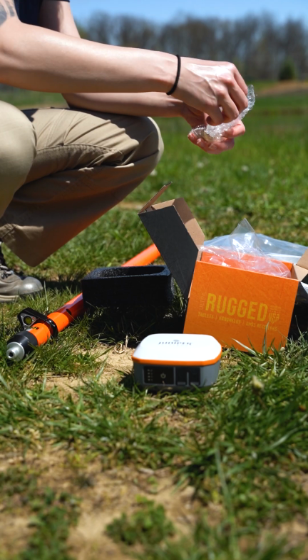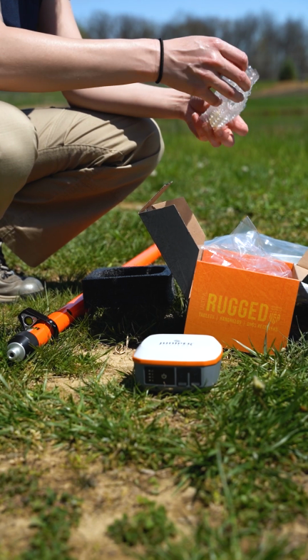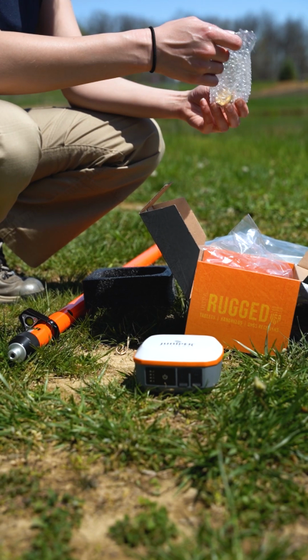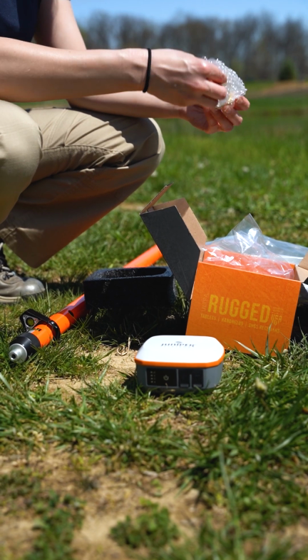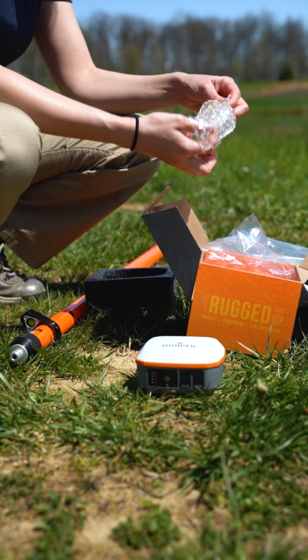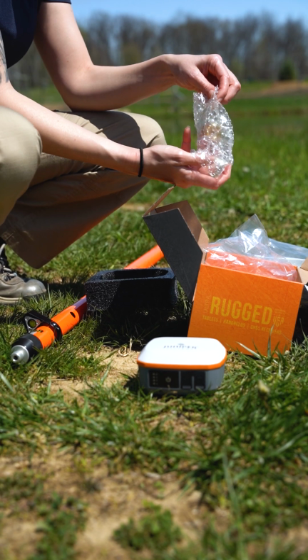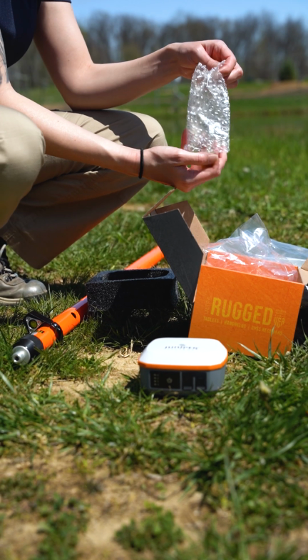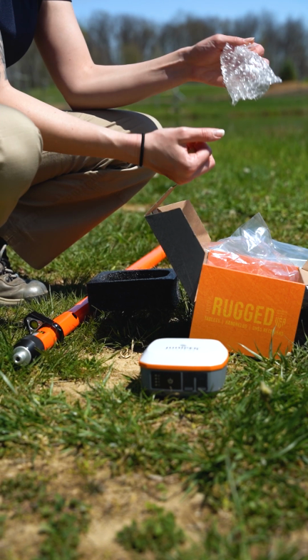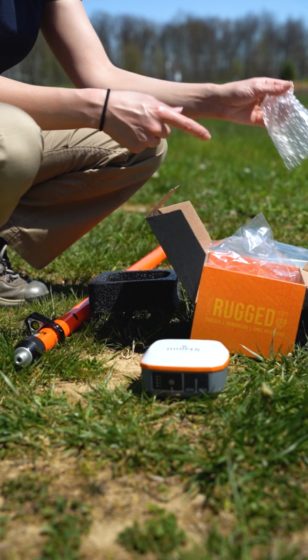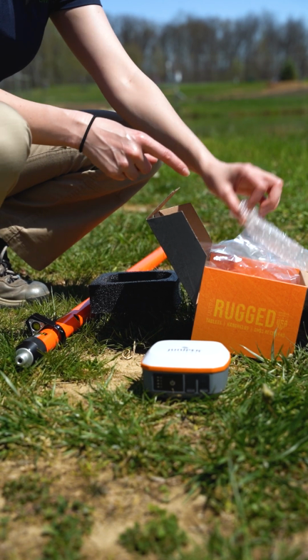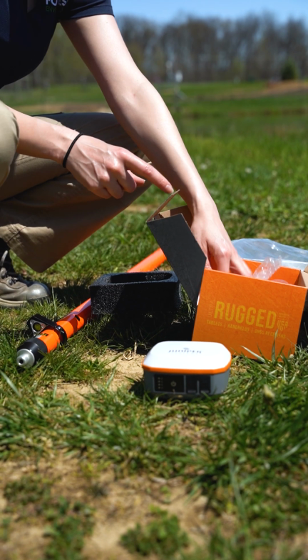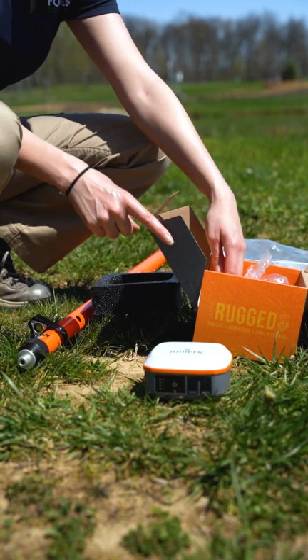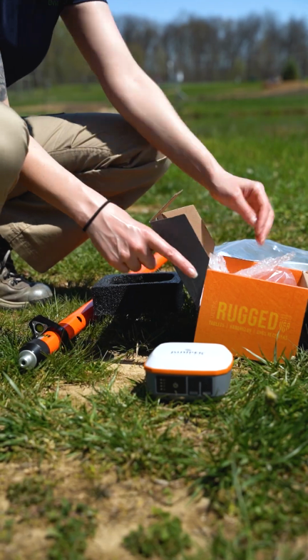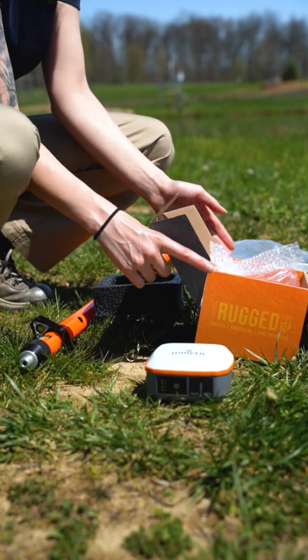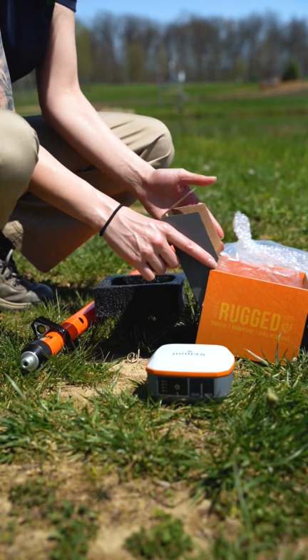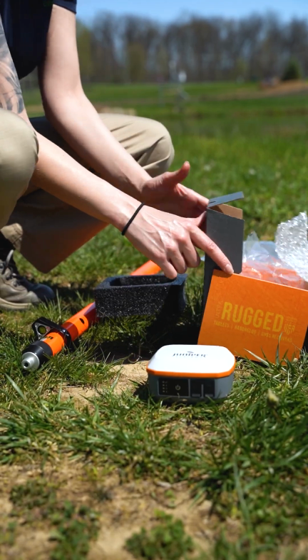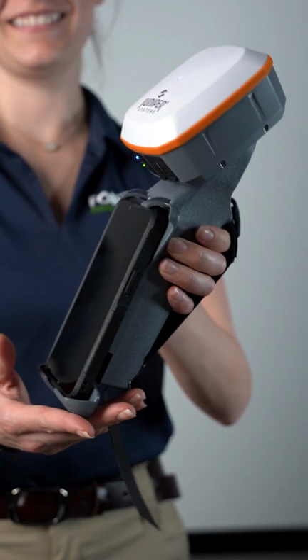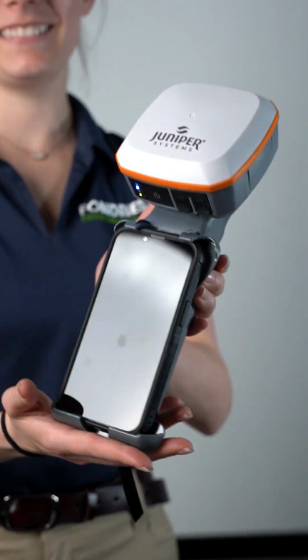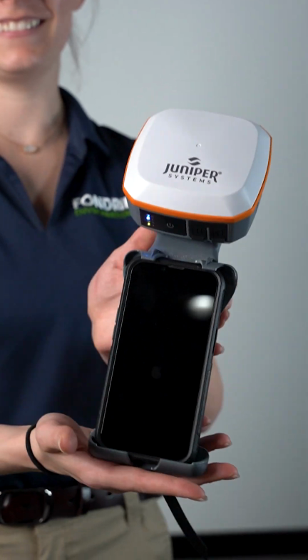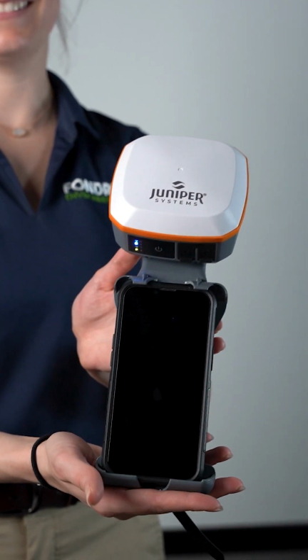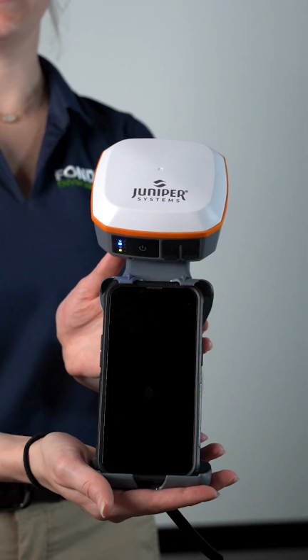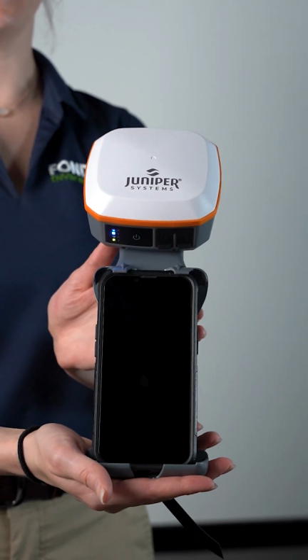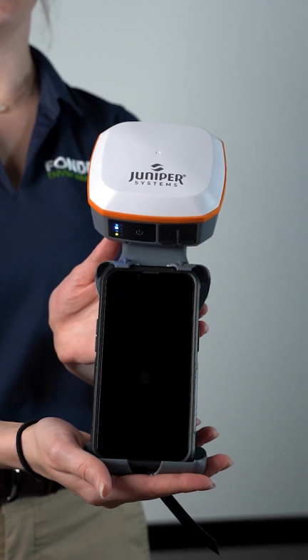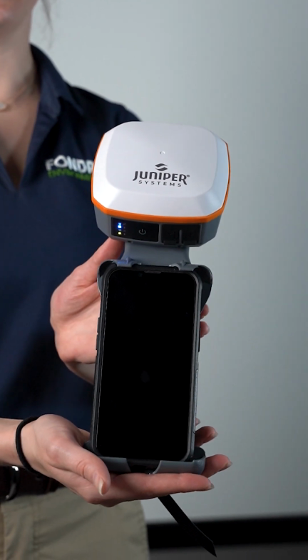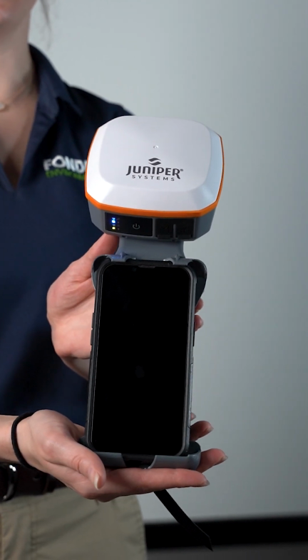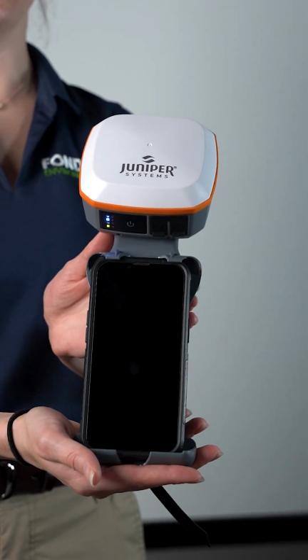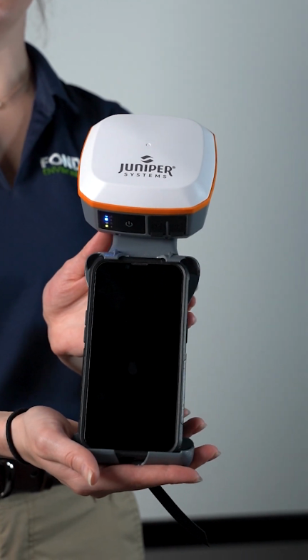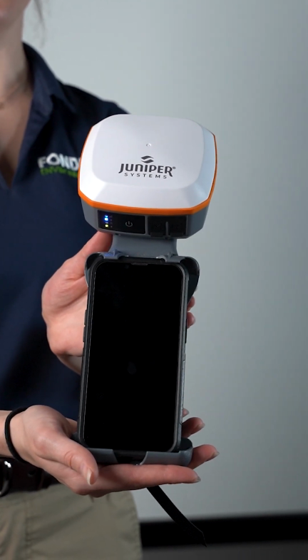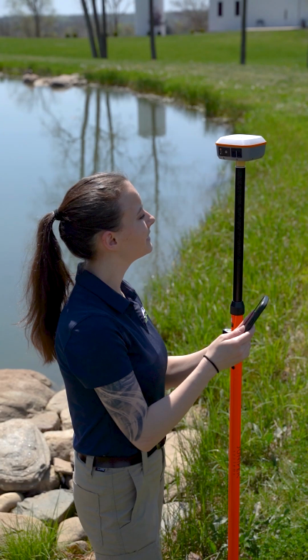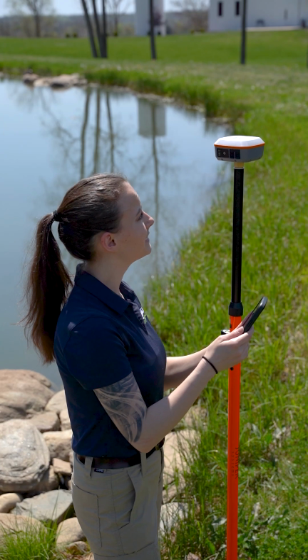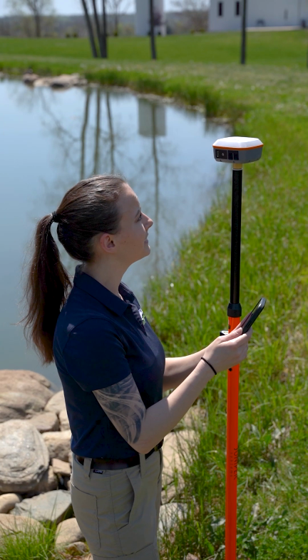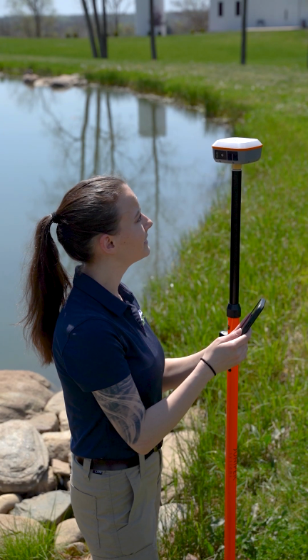Juniper offers a full line of accessories, including the Geode Grip and a 2-meter snap-locked survey pole.